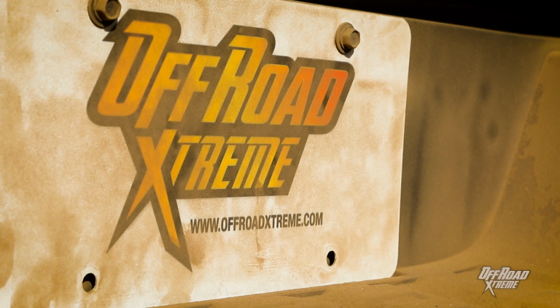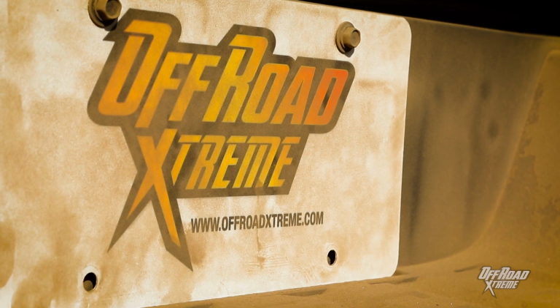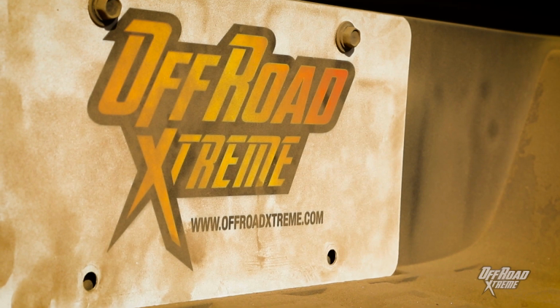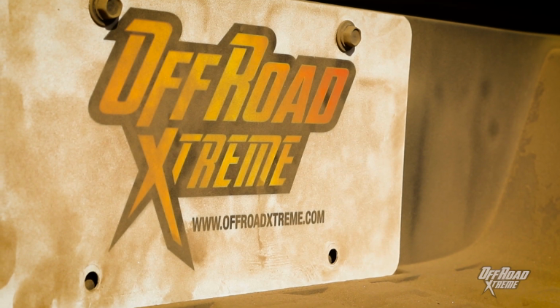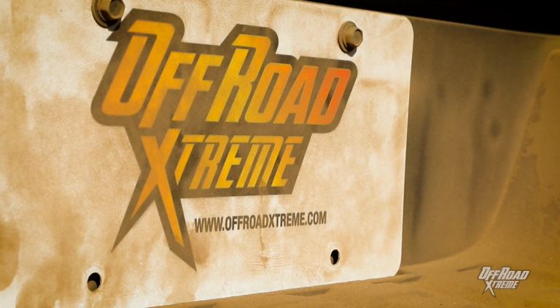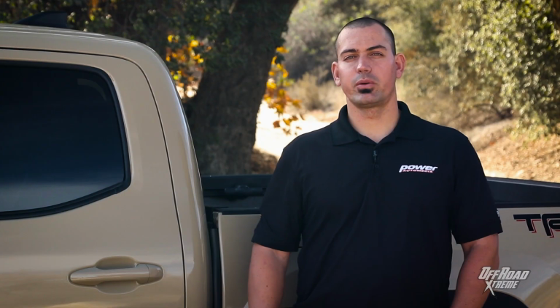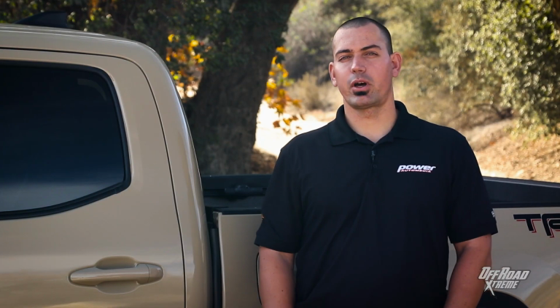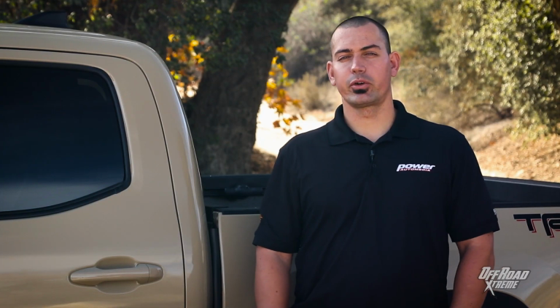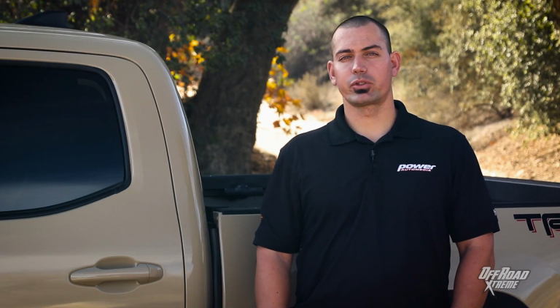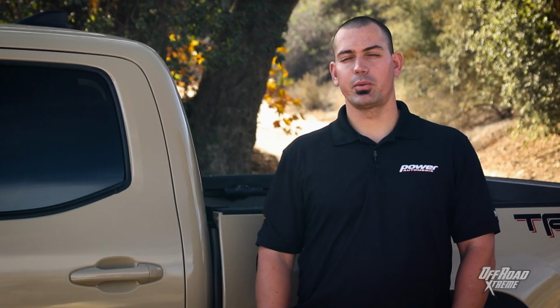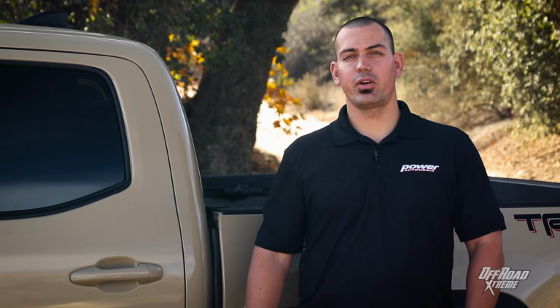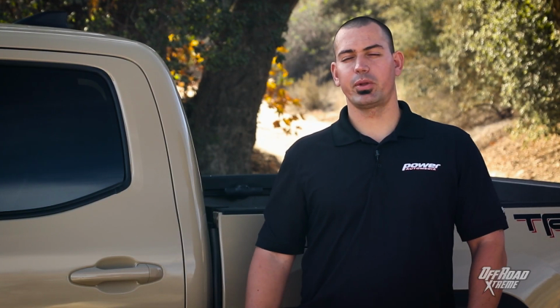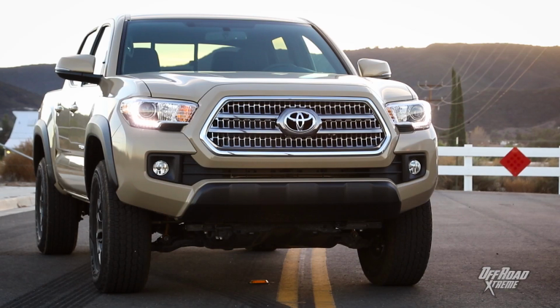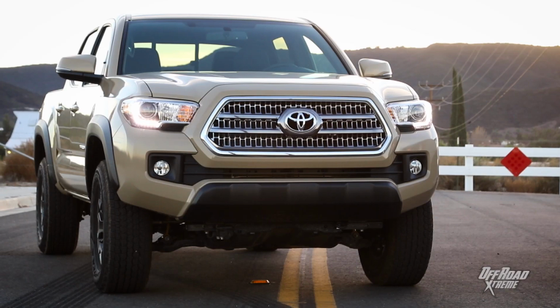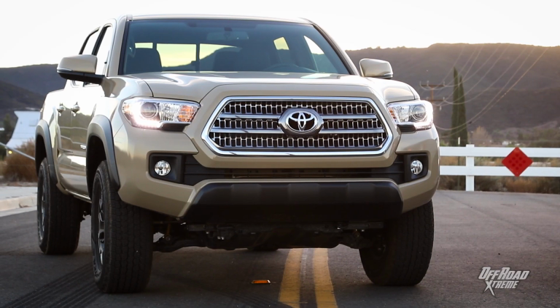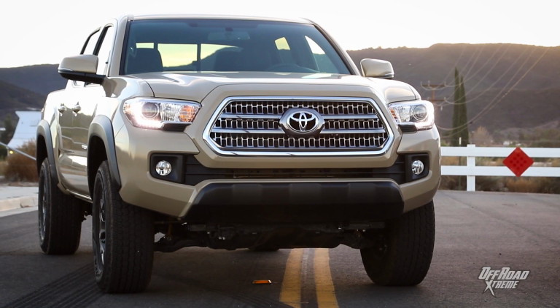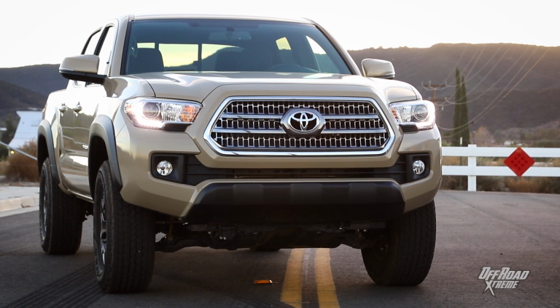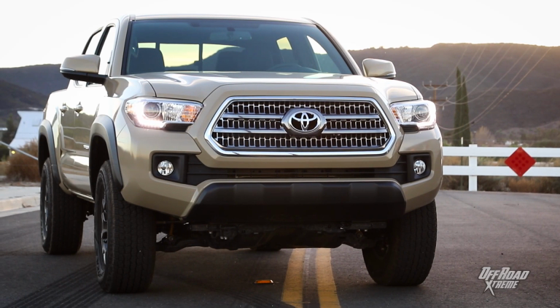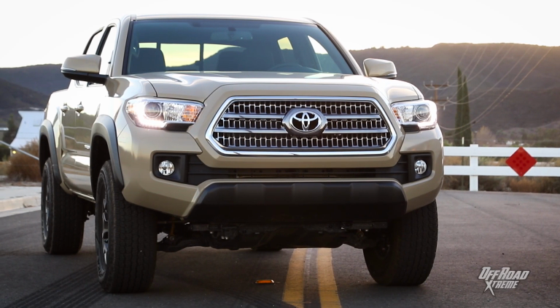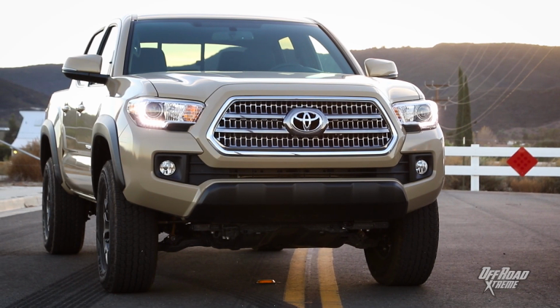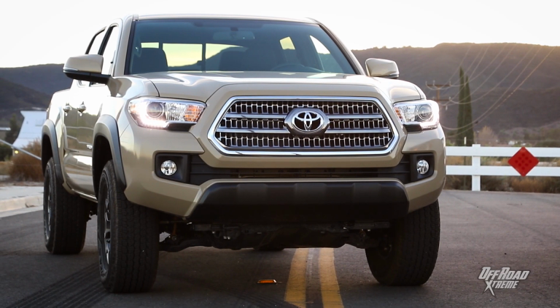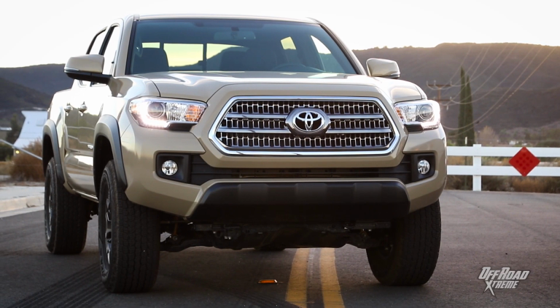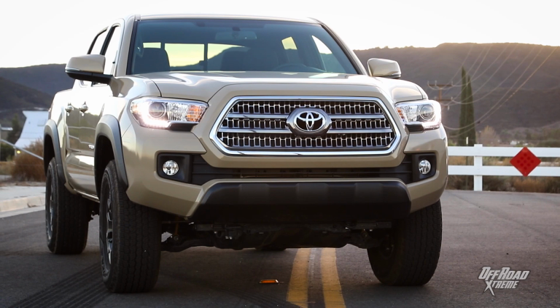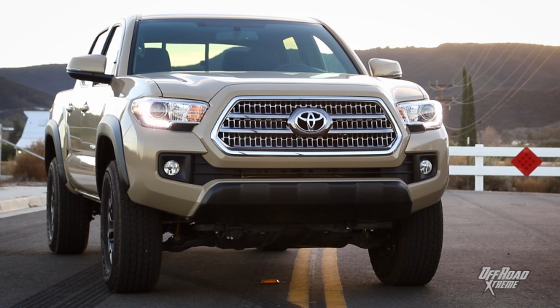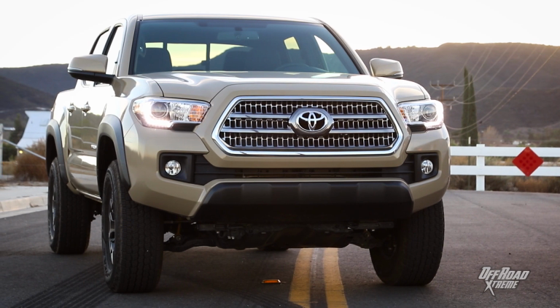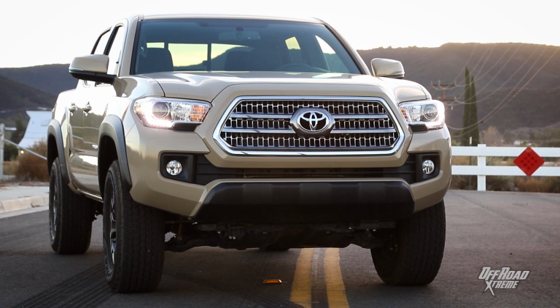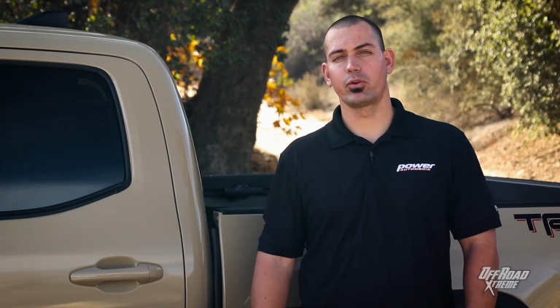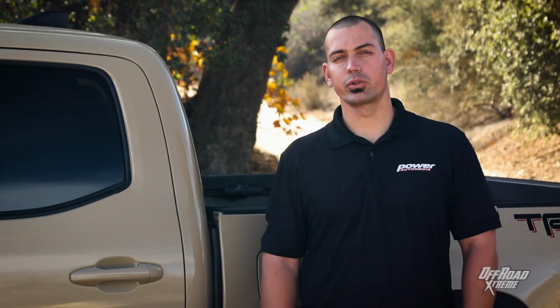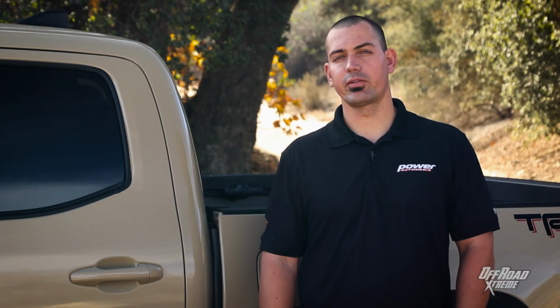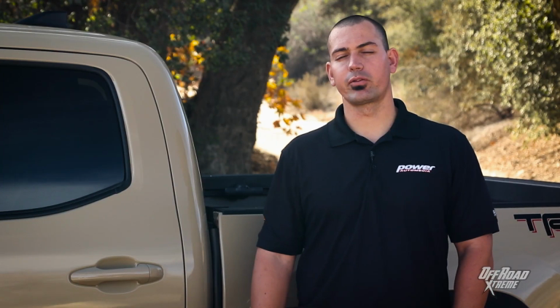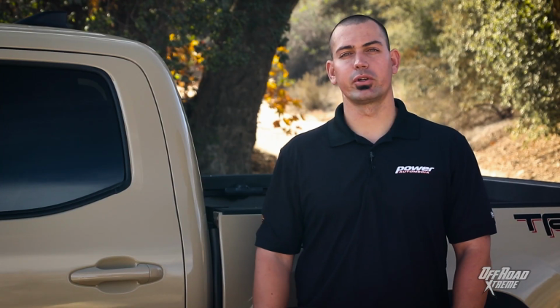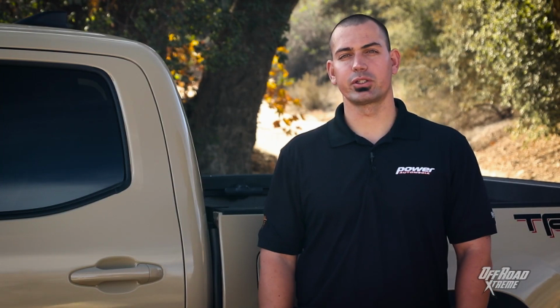Hey, this is Stephen Olszewski with Off-Road Xtreme and we have the pleasure of driving the 2016 Toyota Tacoma TRD 4WD Off-Road Edition.